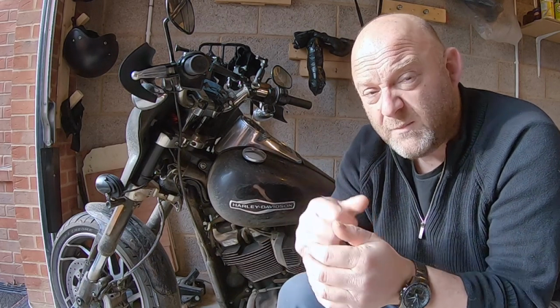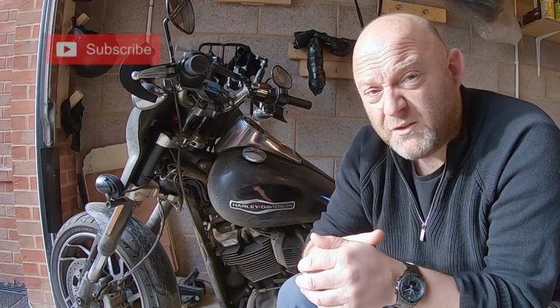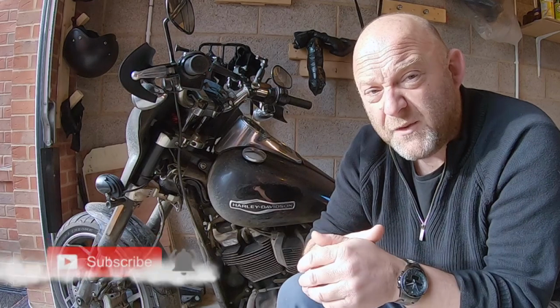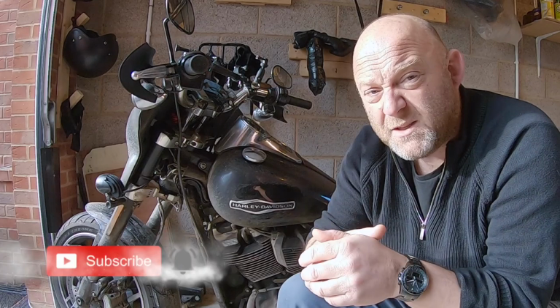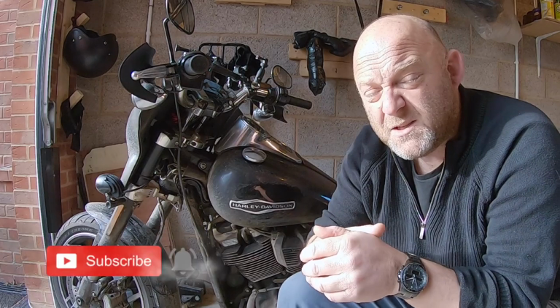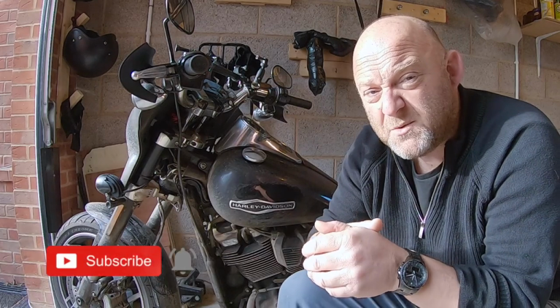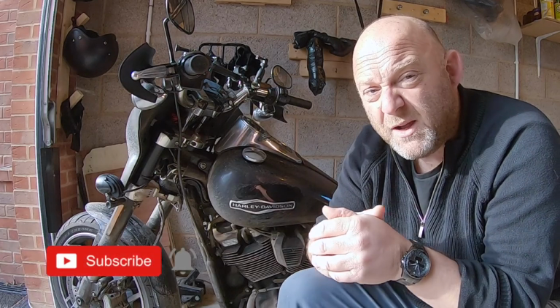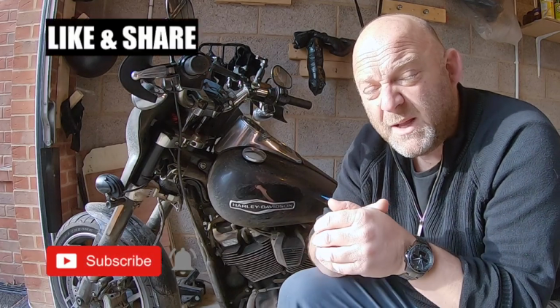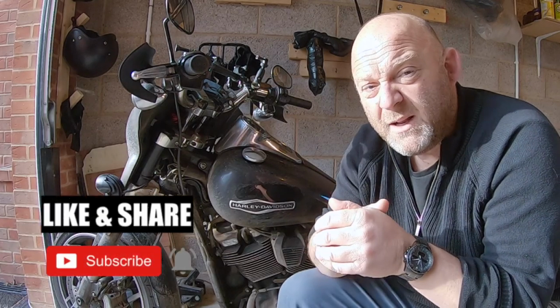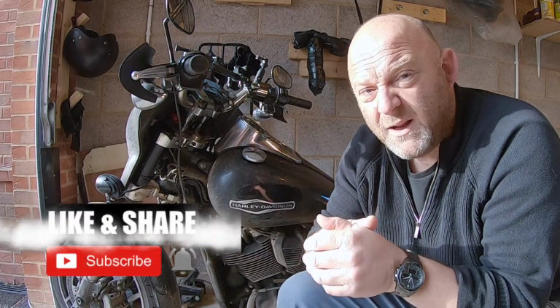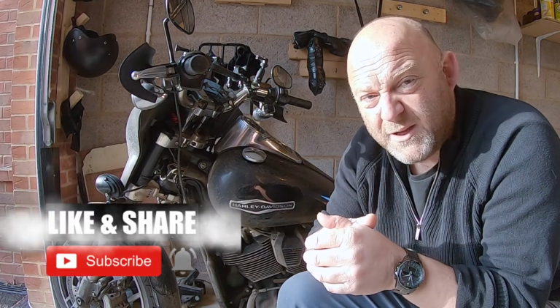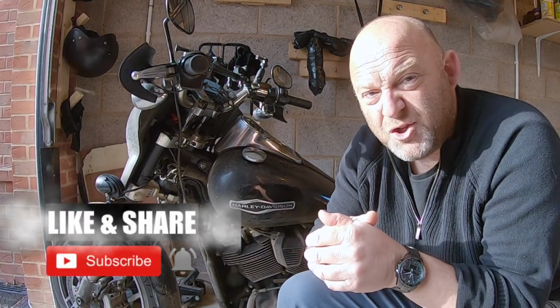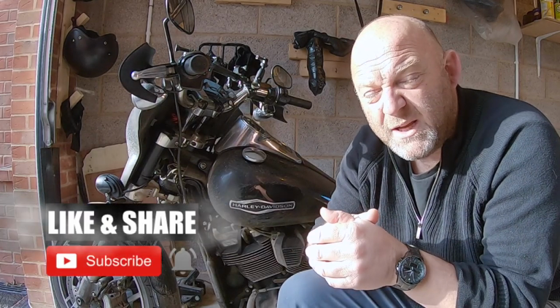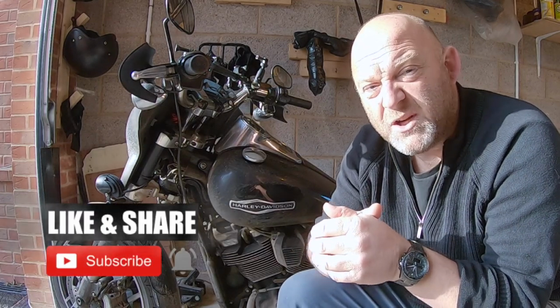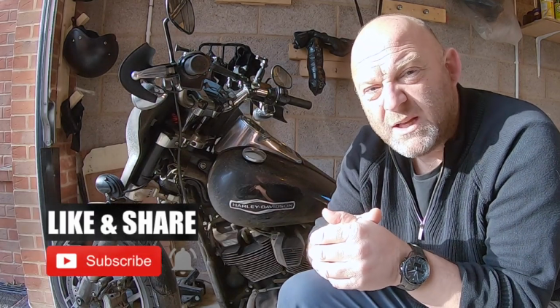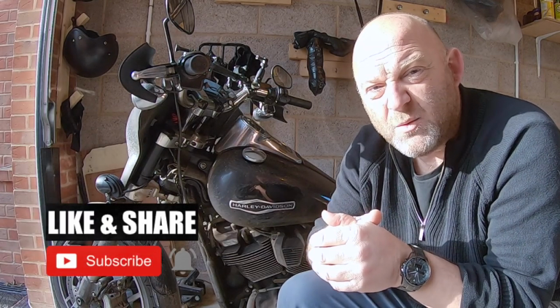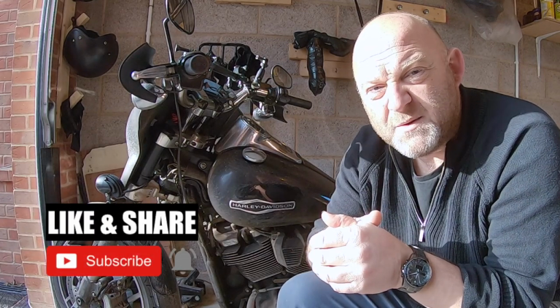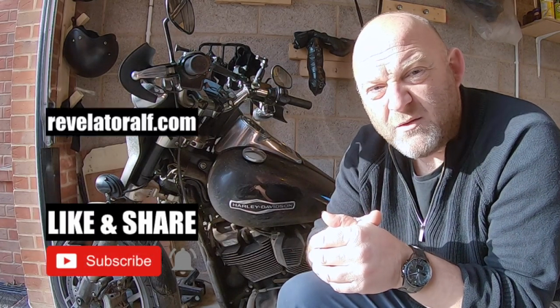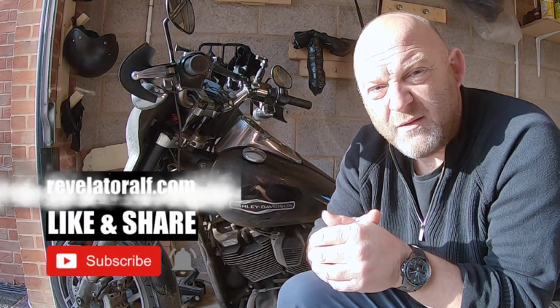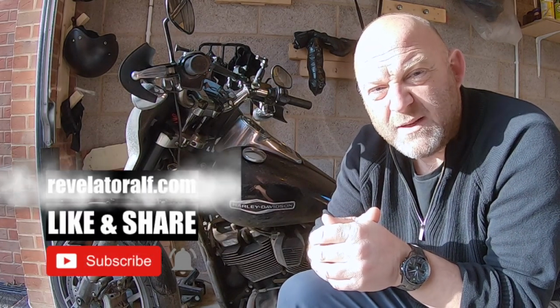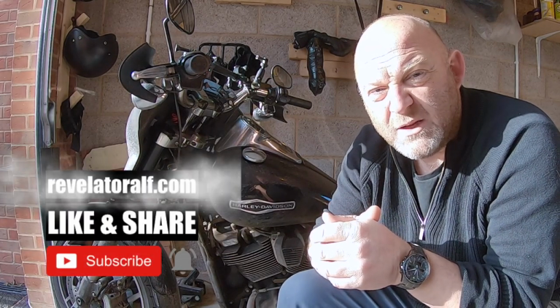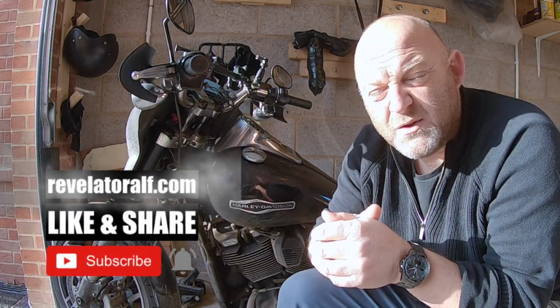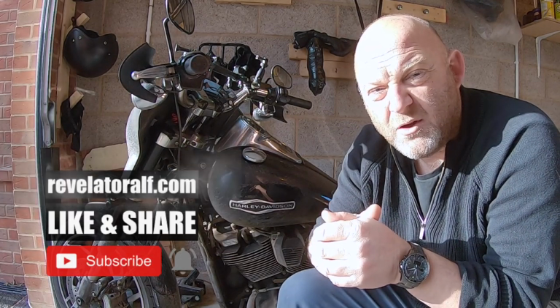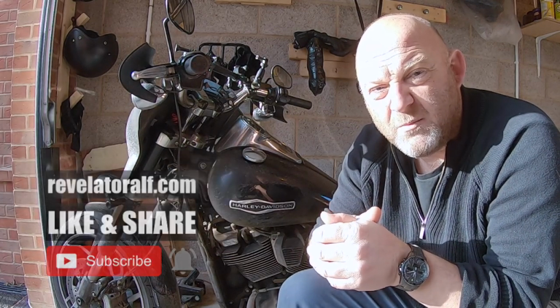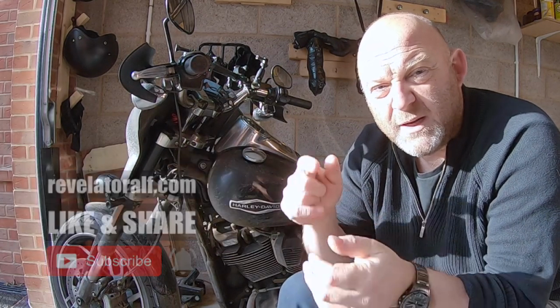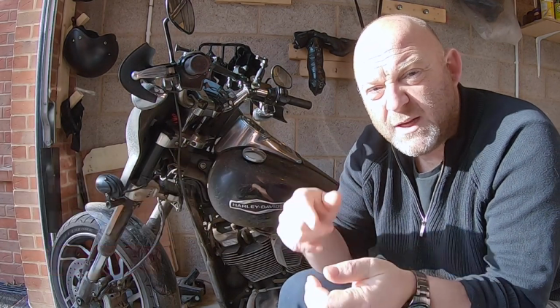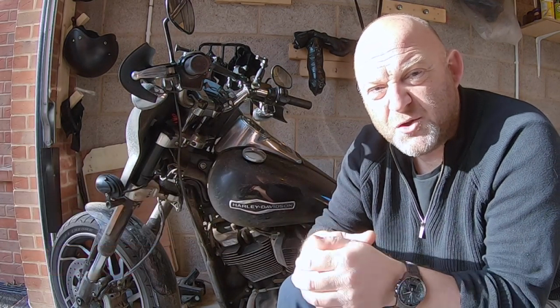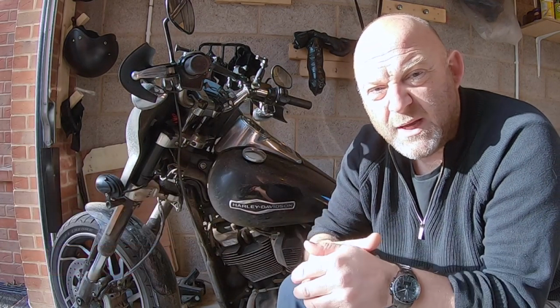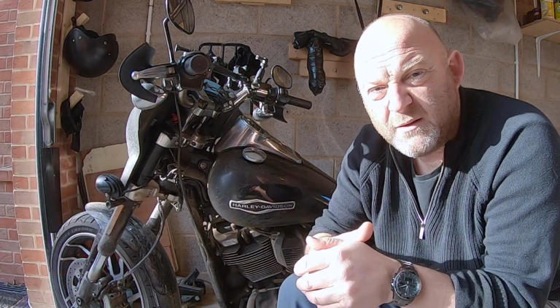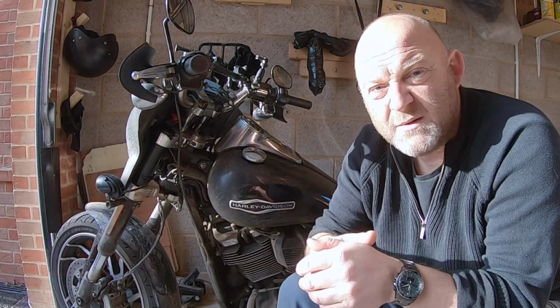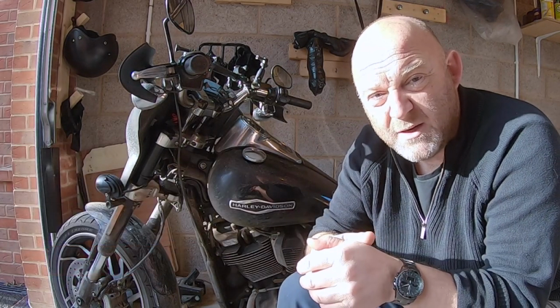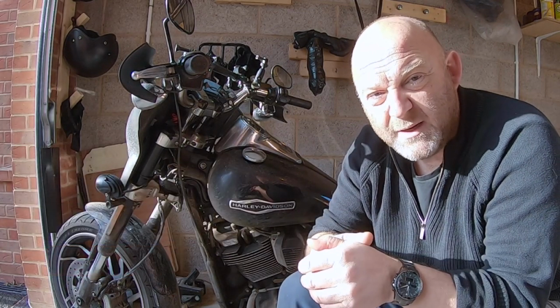Don't forget to subscribe, like and share. Check out the website at revelatoralf.com. I'll catch you again. Ta-ra now.